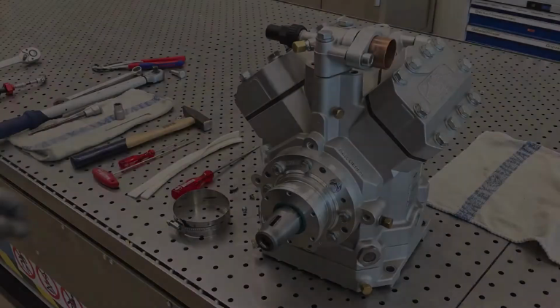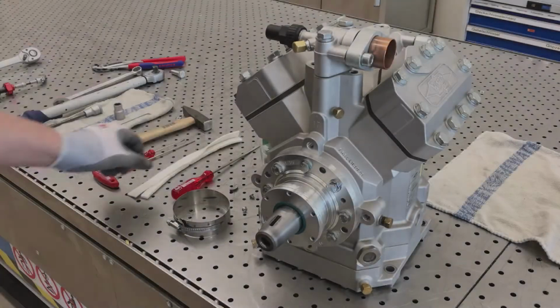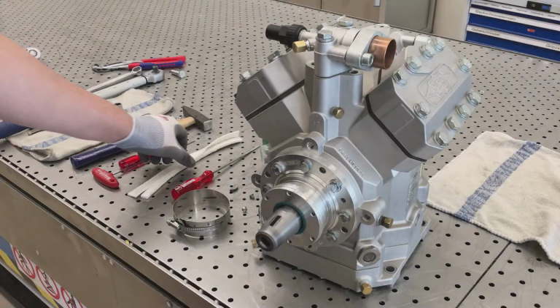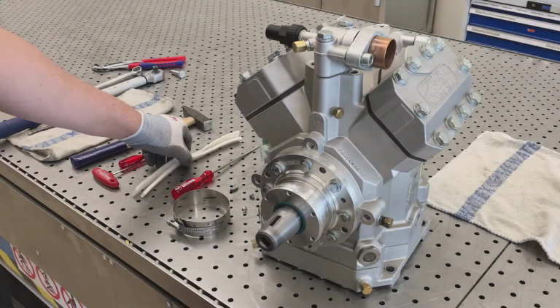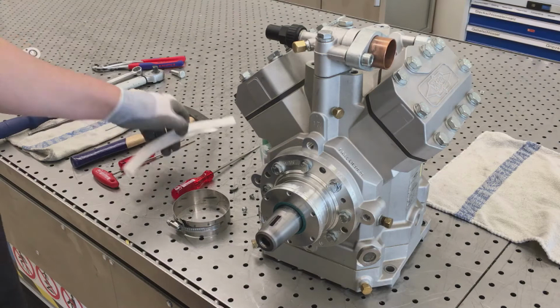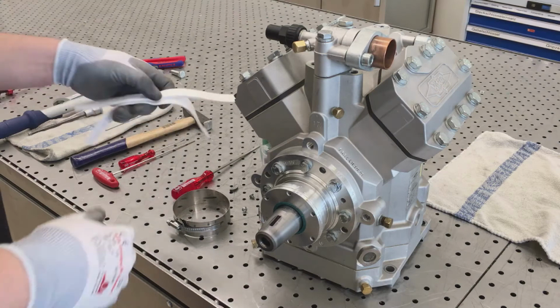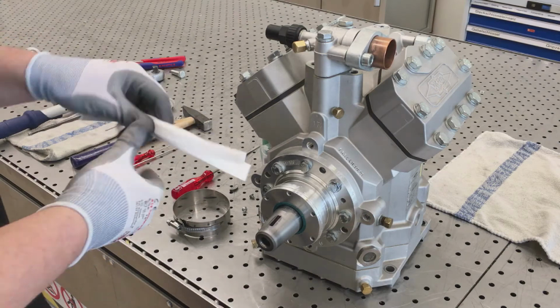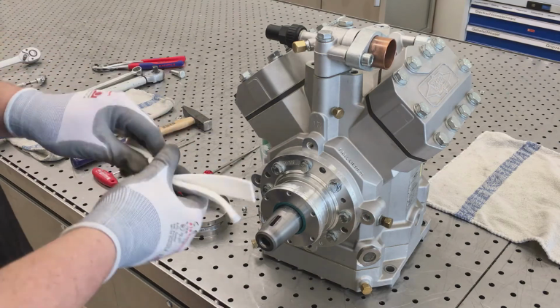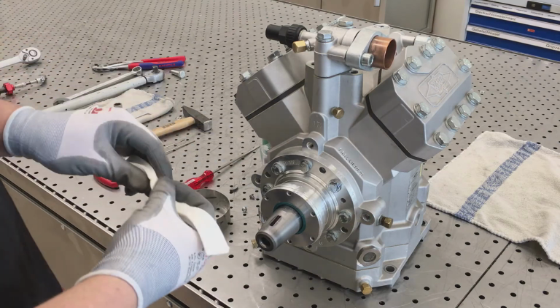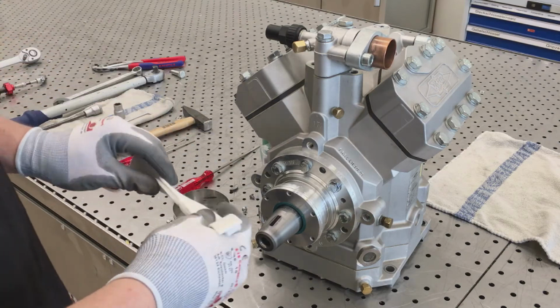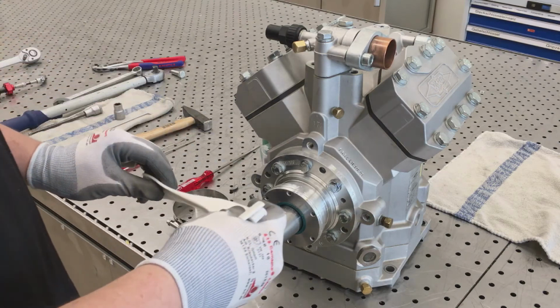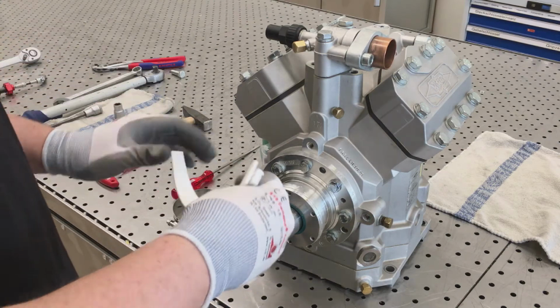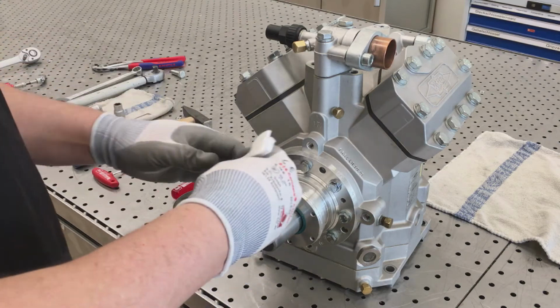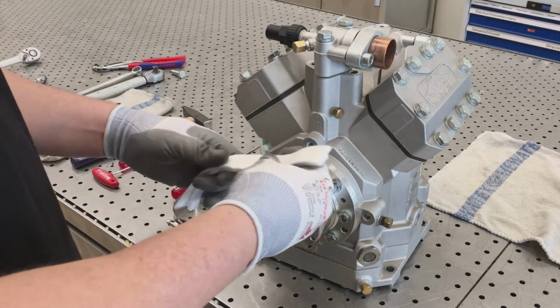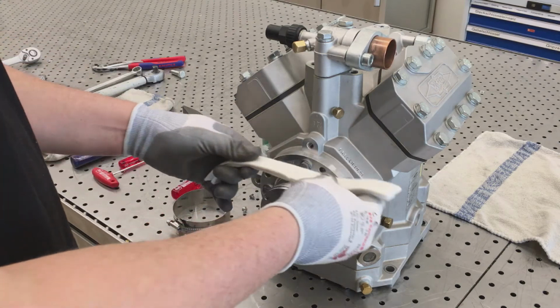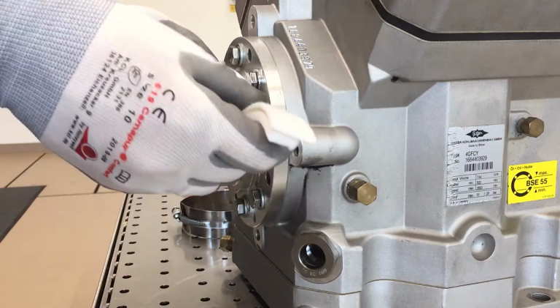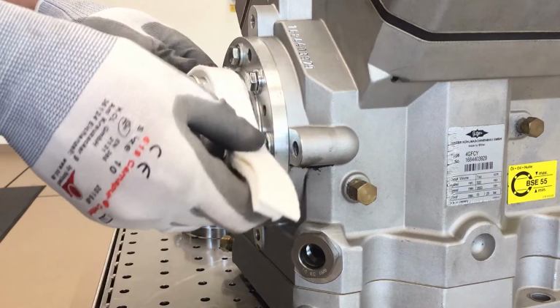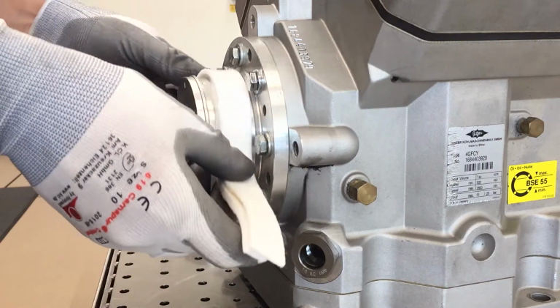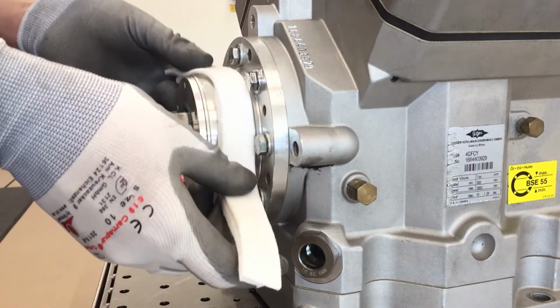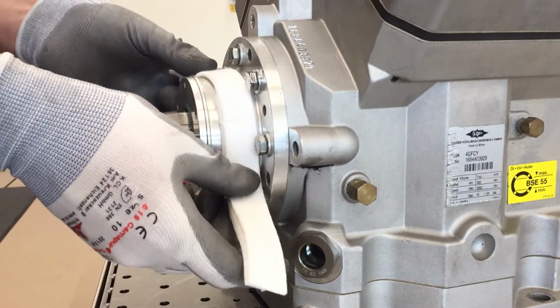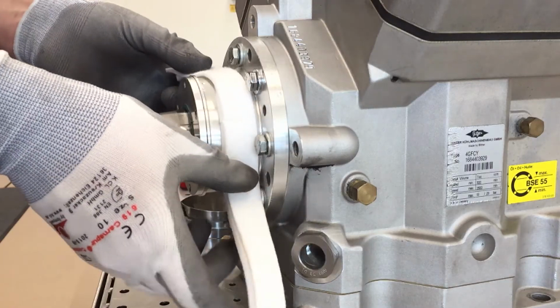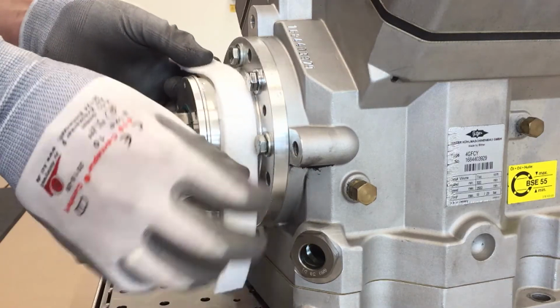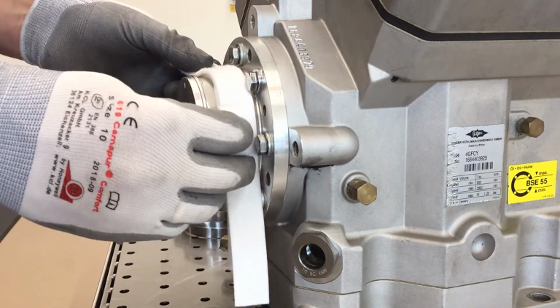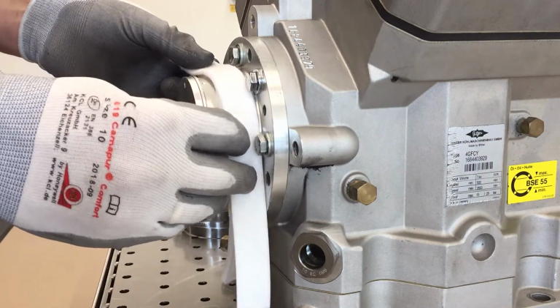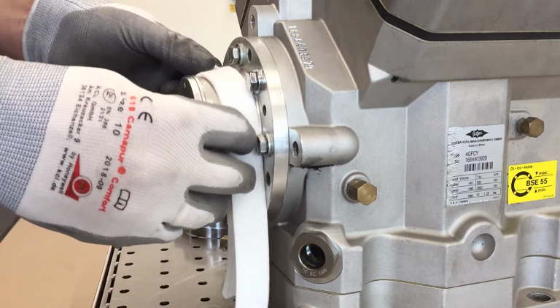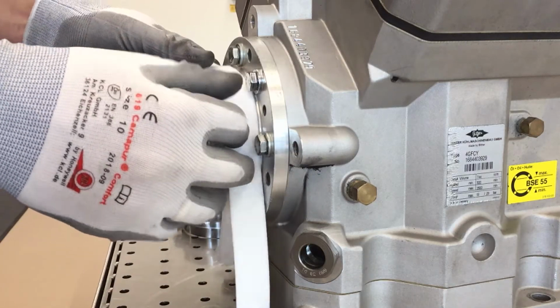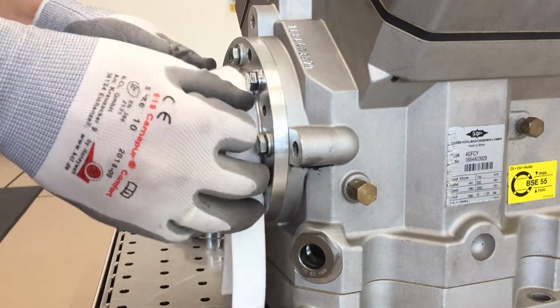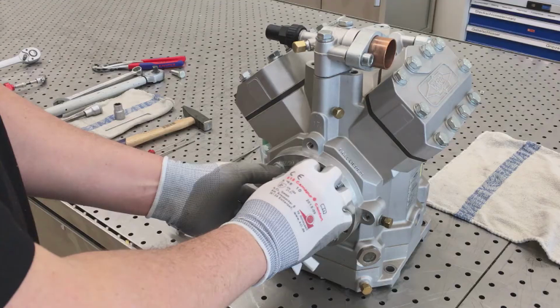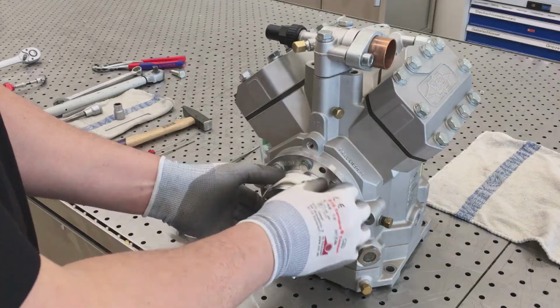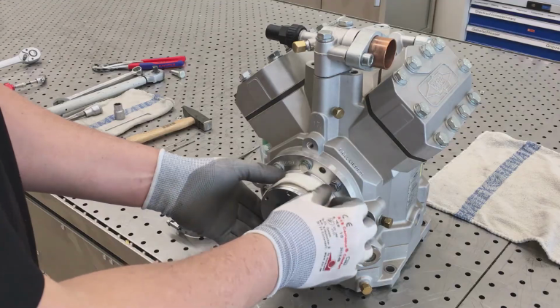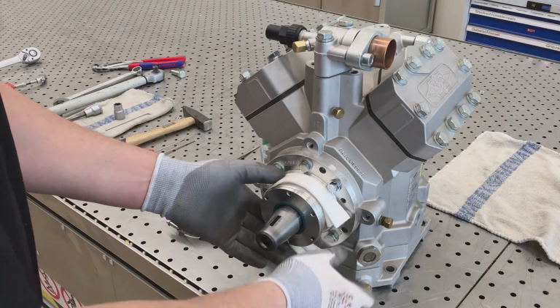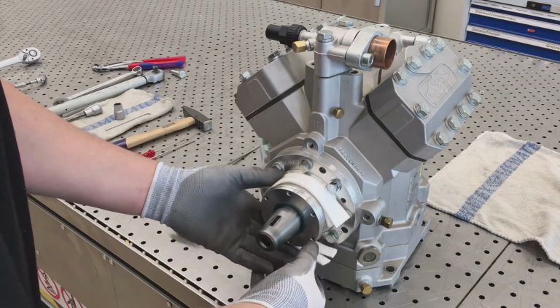For compressors without an oil collection chamber, mount the new felt ring and the bandage.